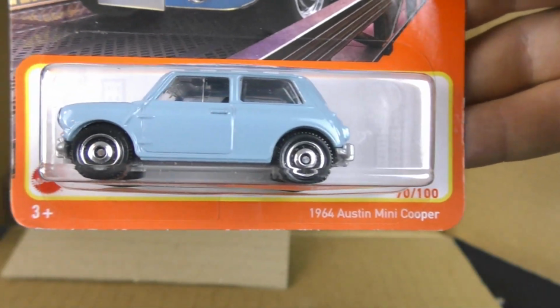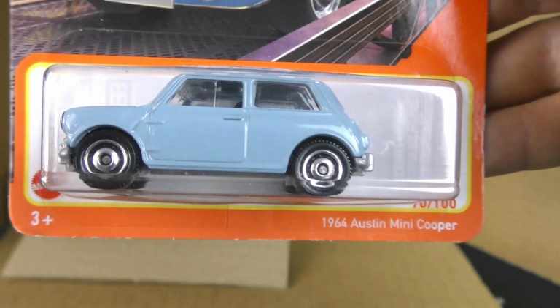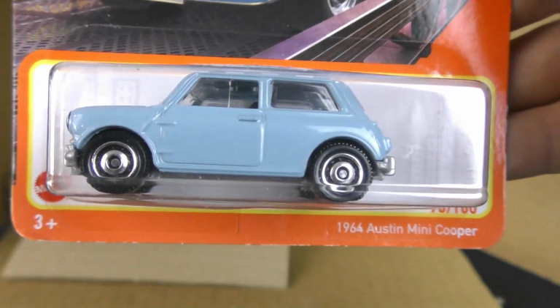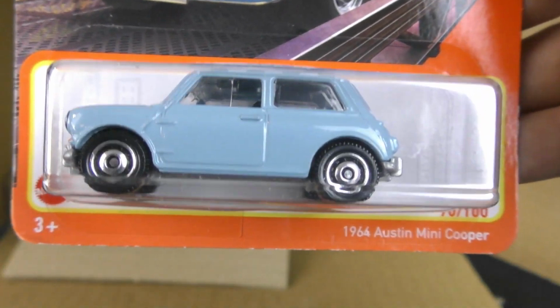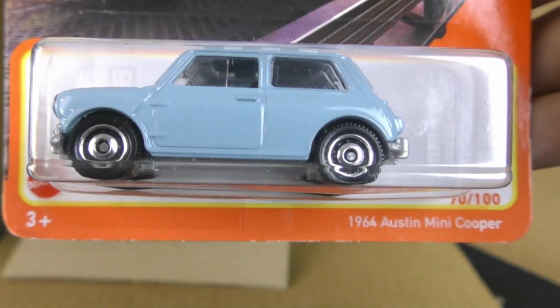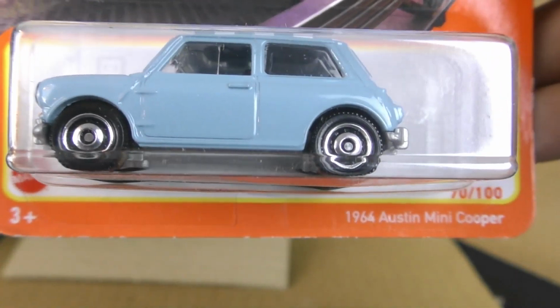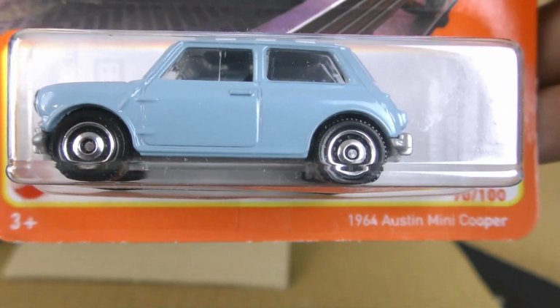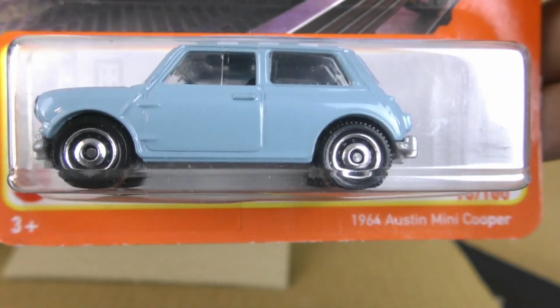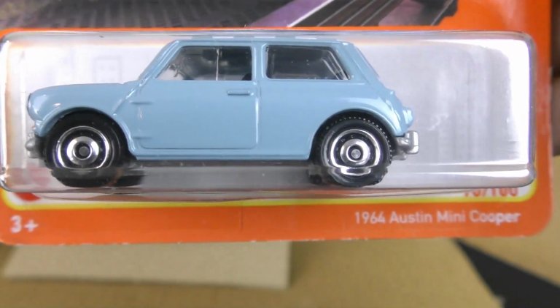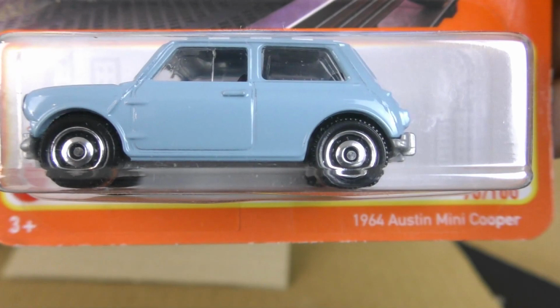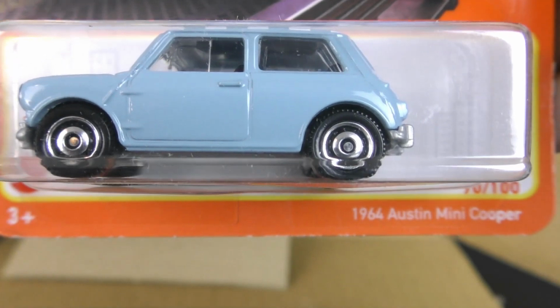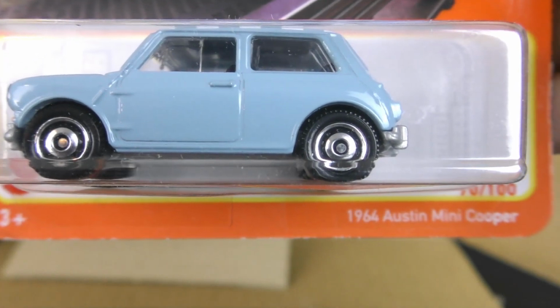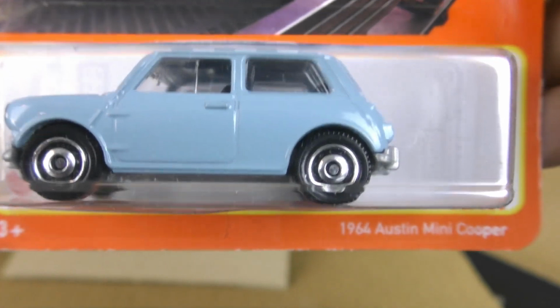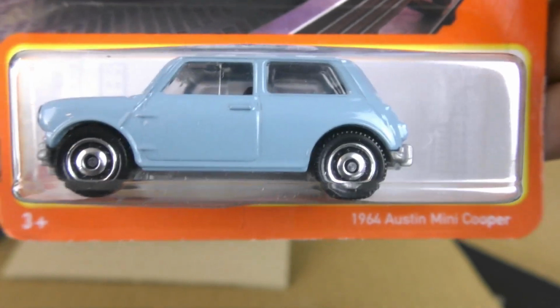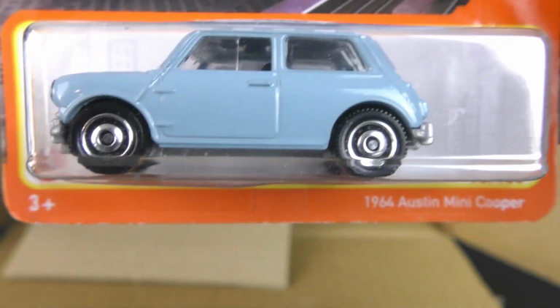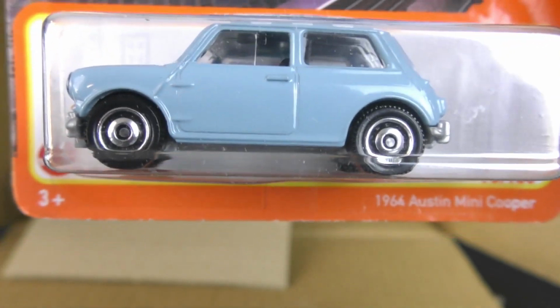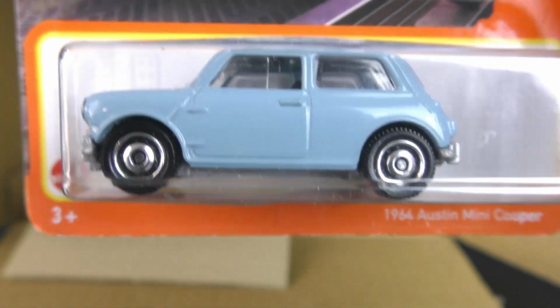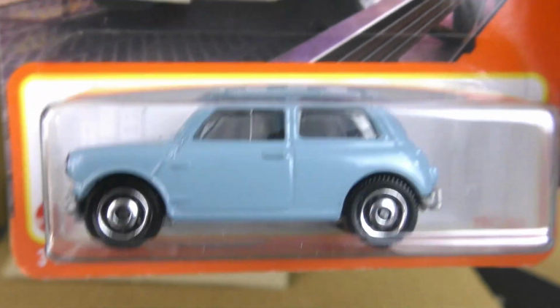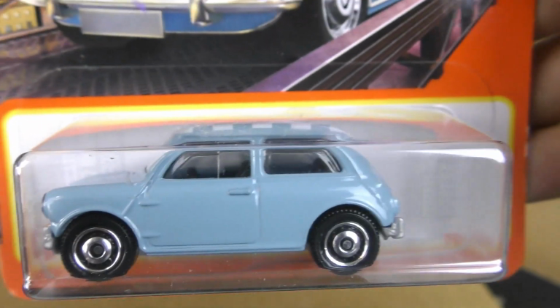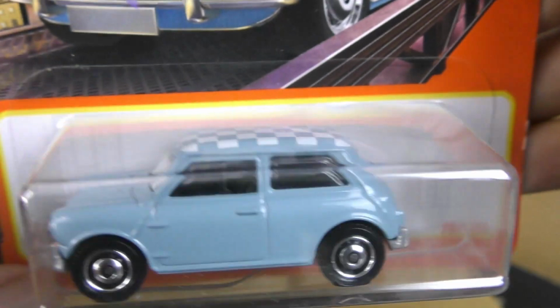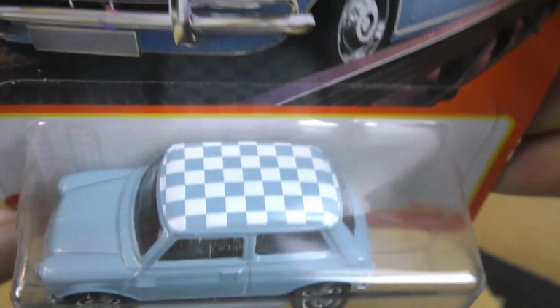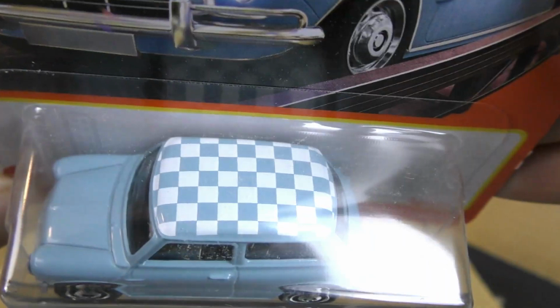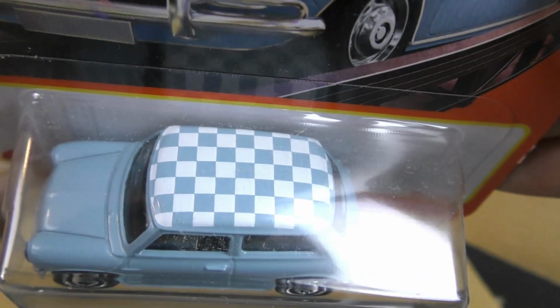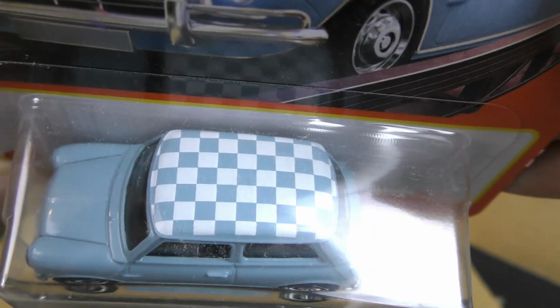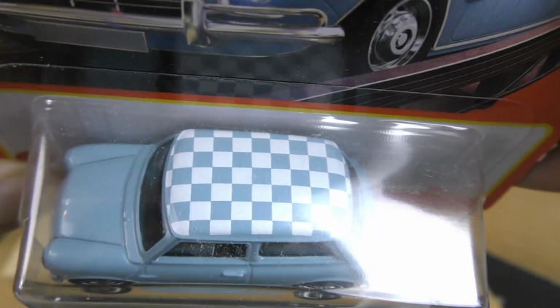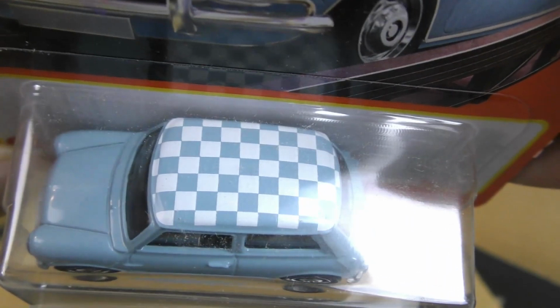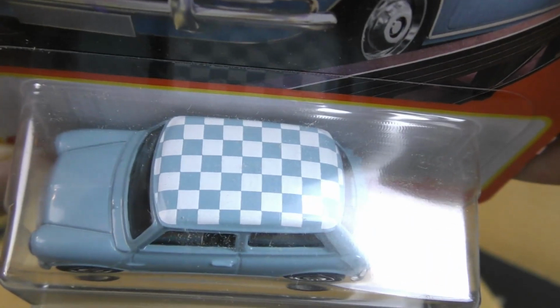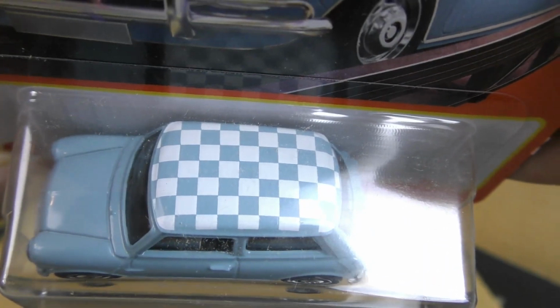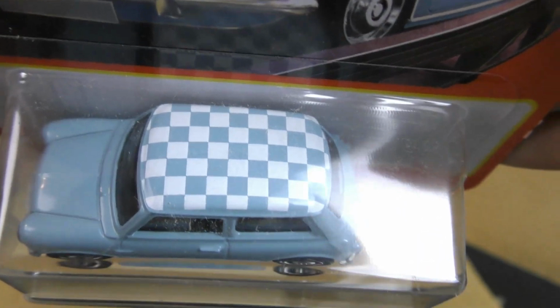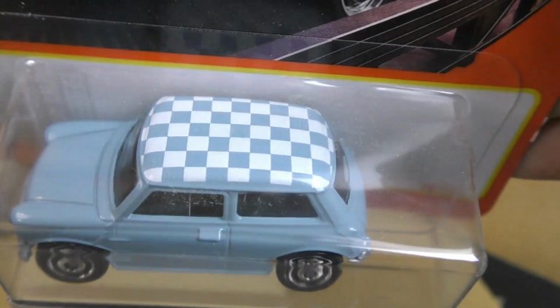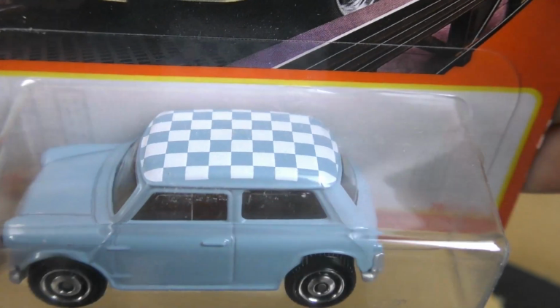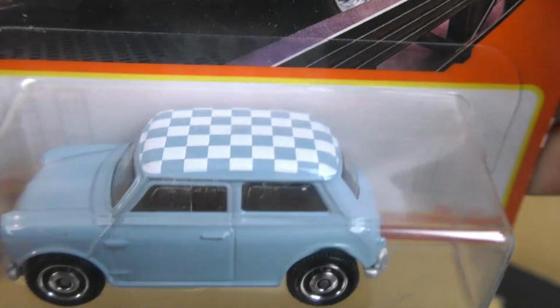And to finish it off, we have a 1964 Austin Mini Cooper in blue with white checkerboard graphics on the top.